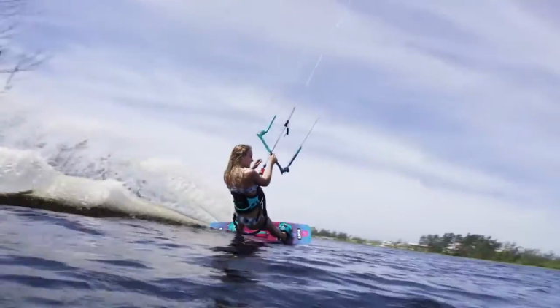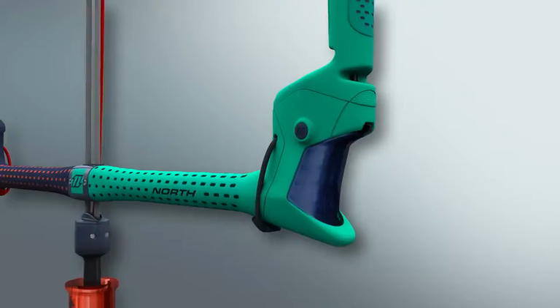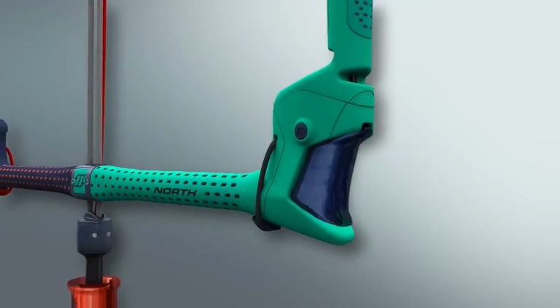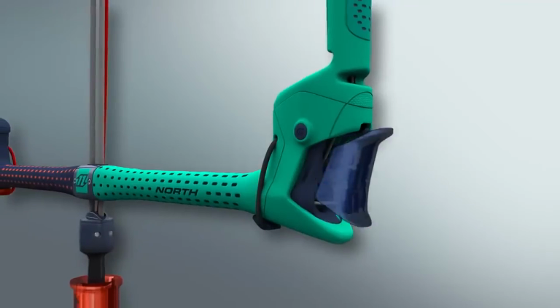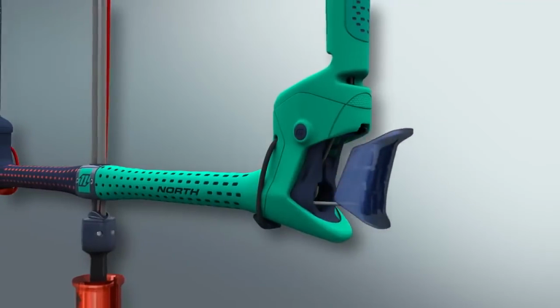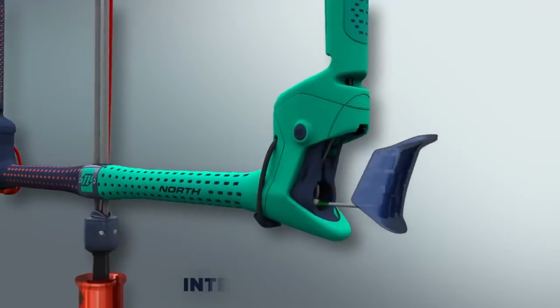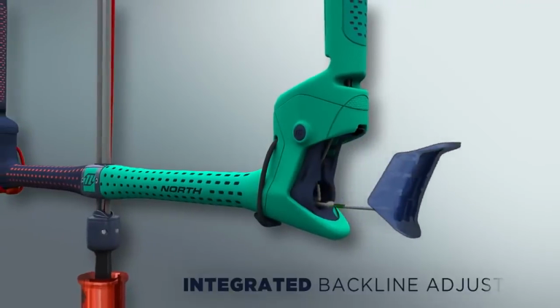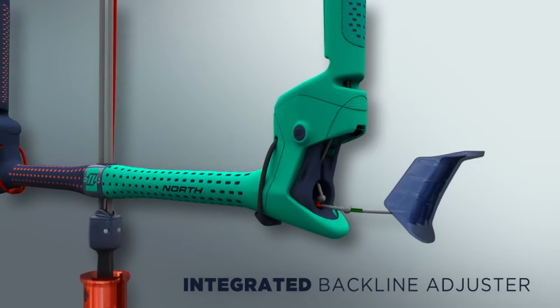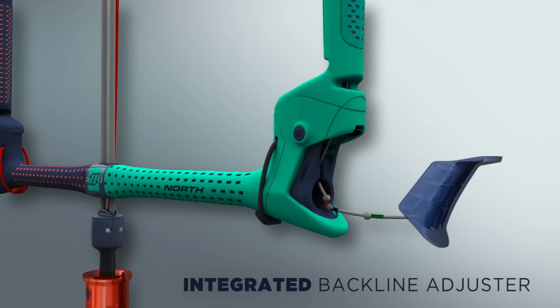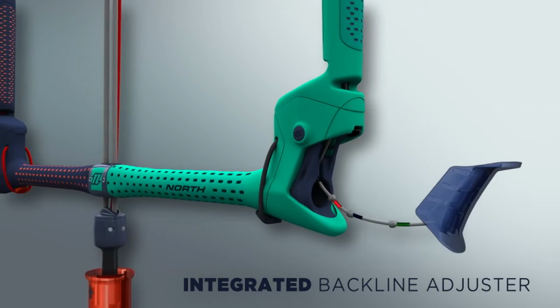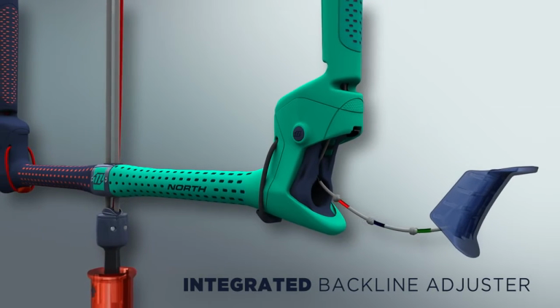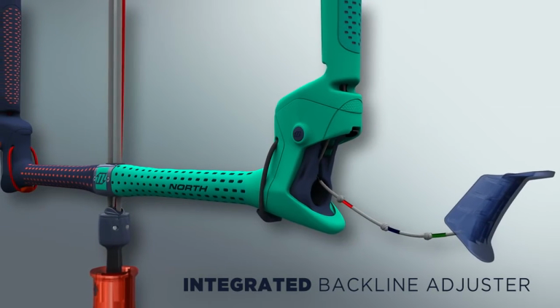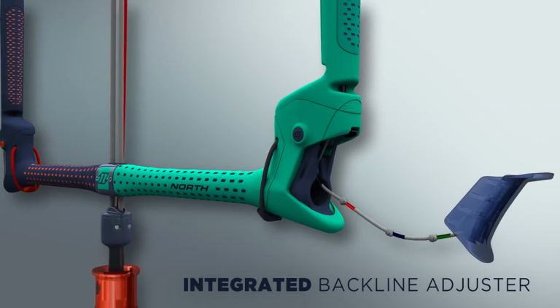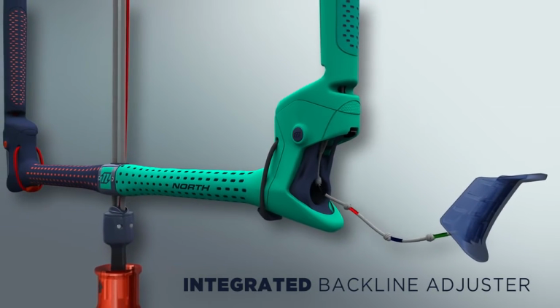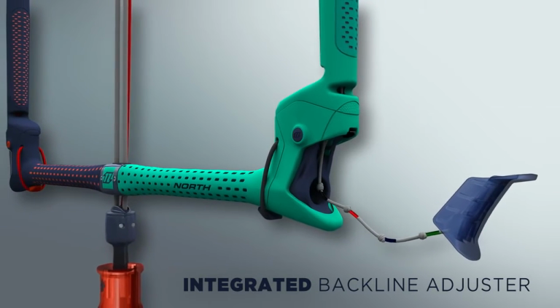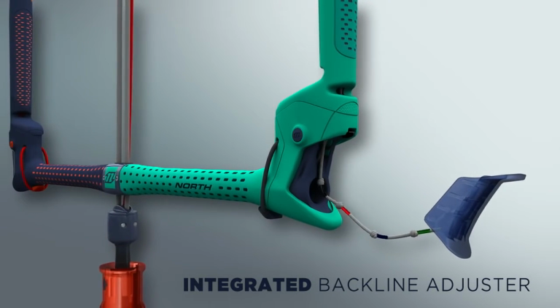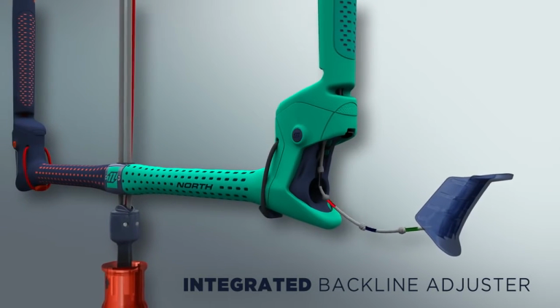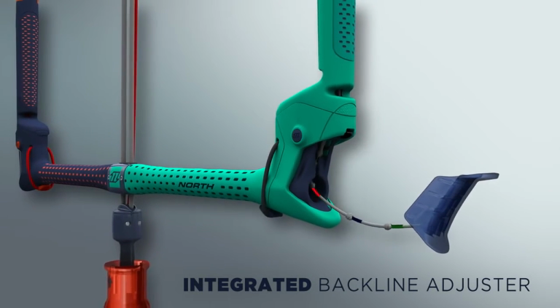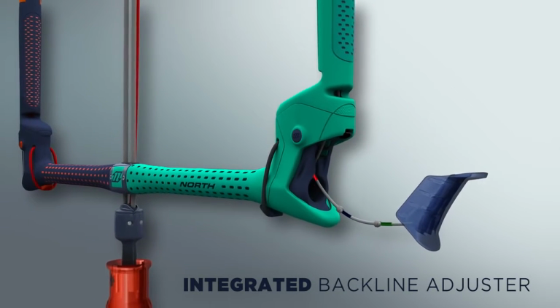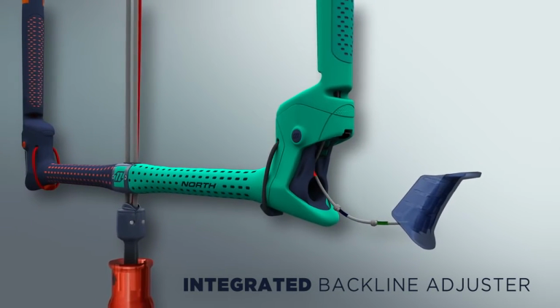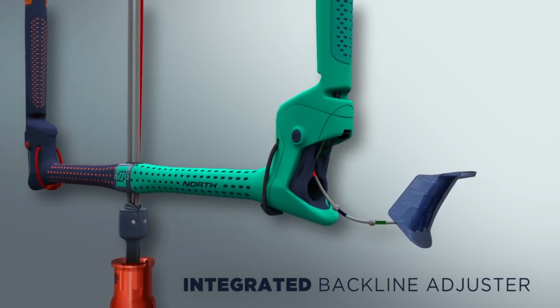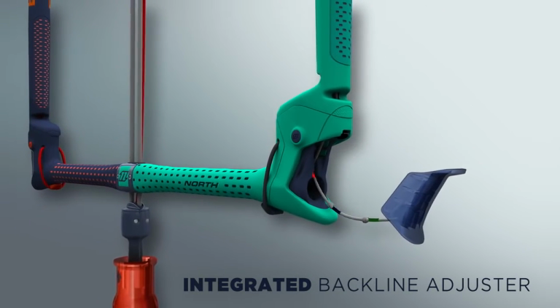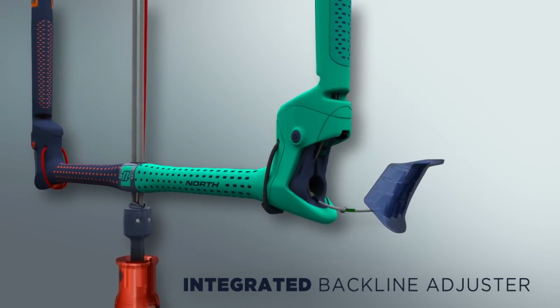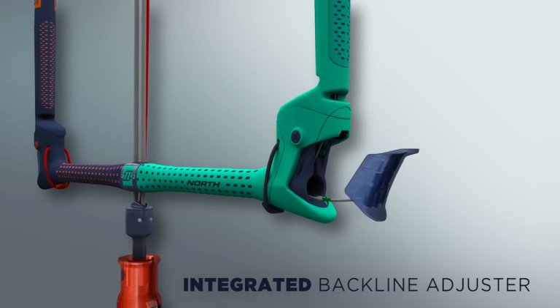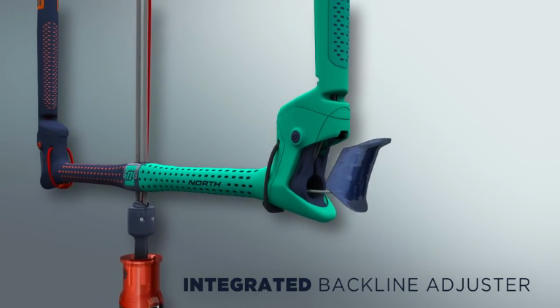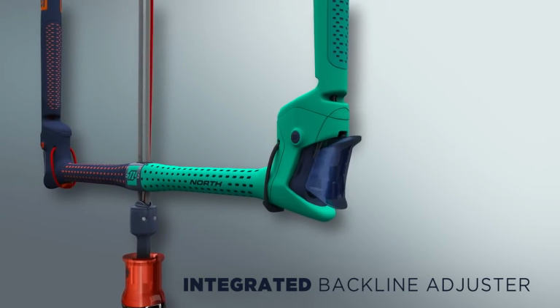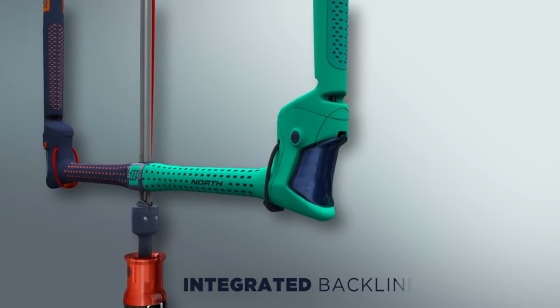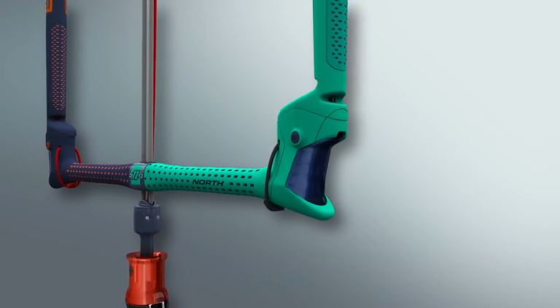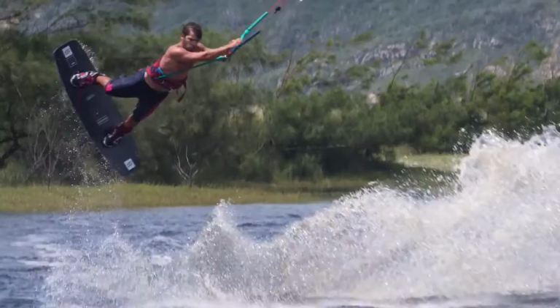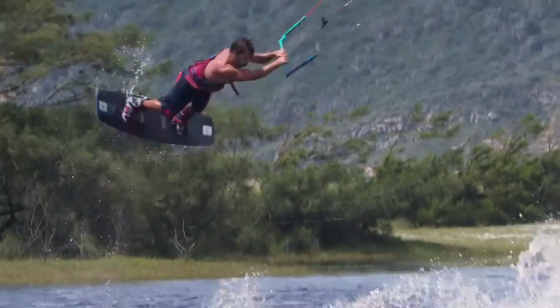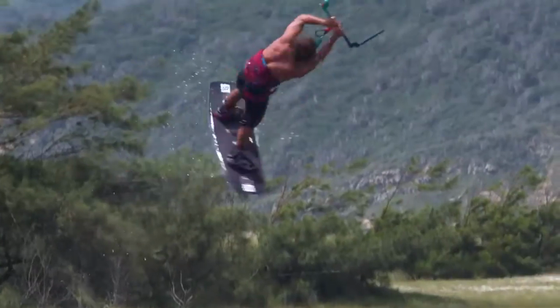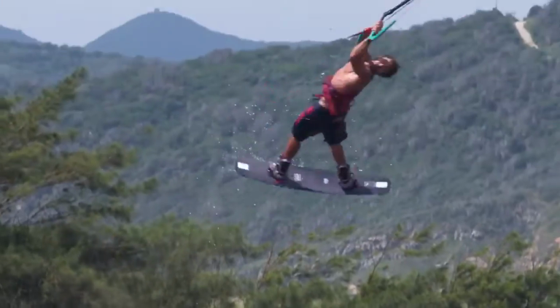The winding posts feature an integrated back line adjuster, allowing you to adjust your back lines or trim your bar easily and on the go.